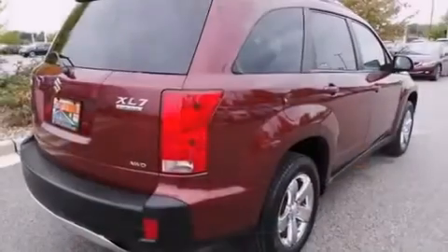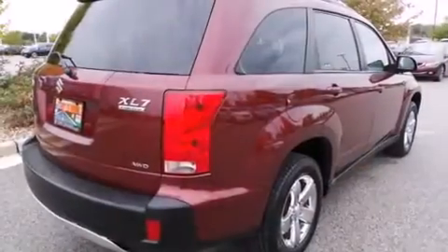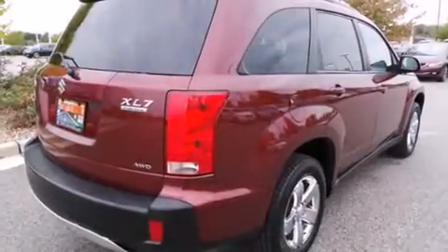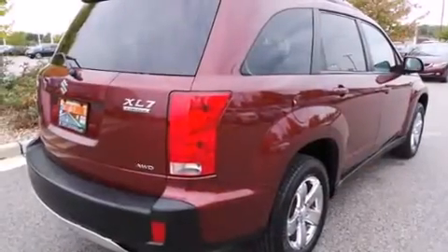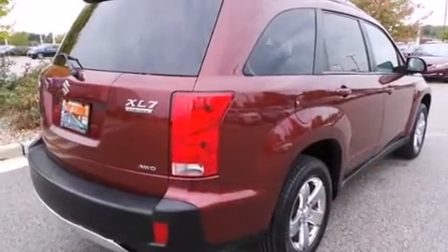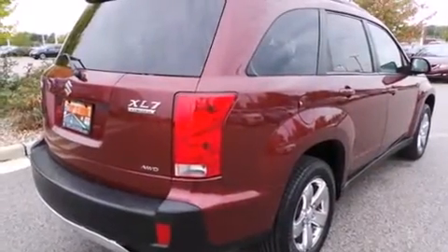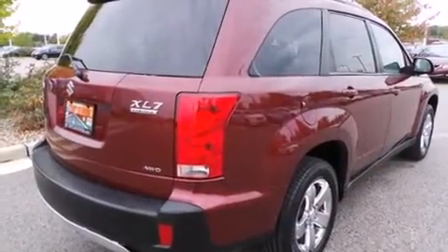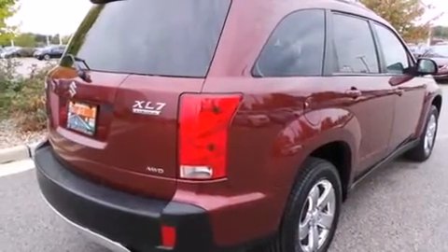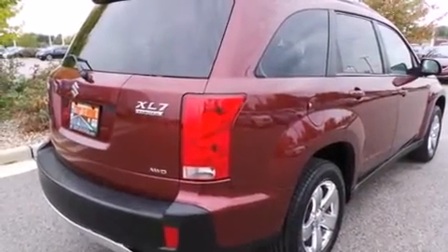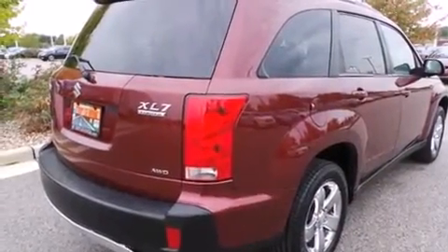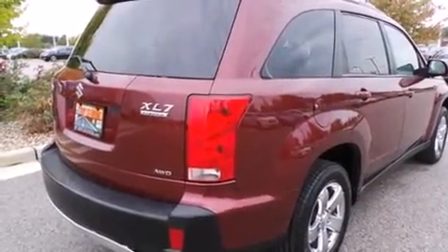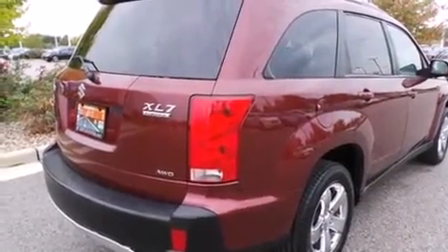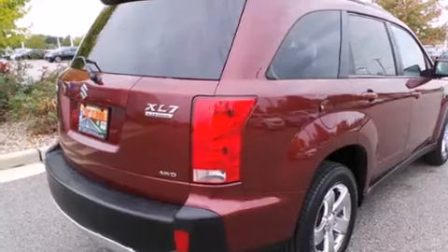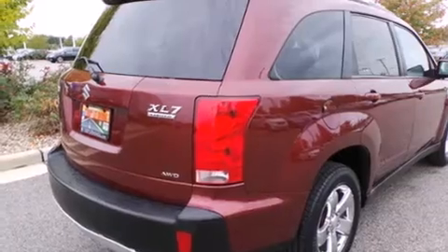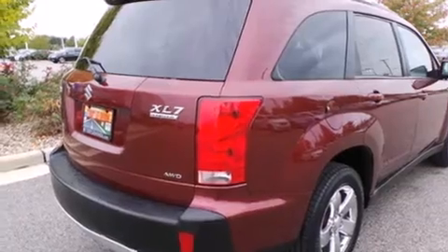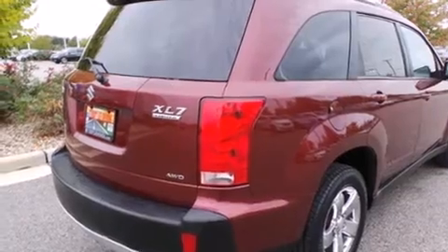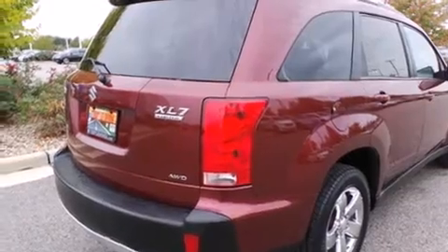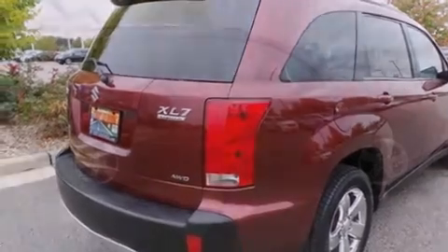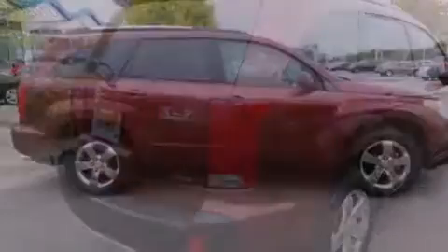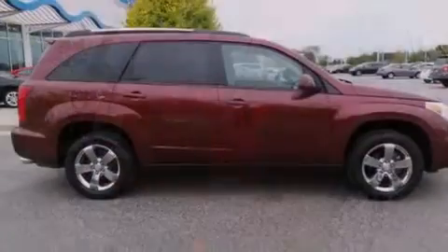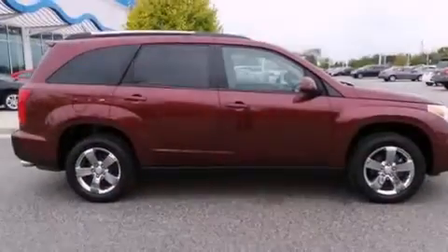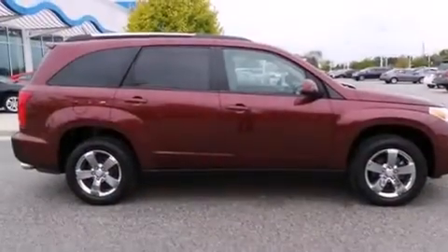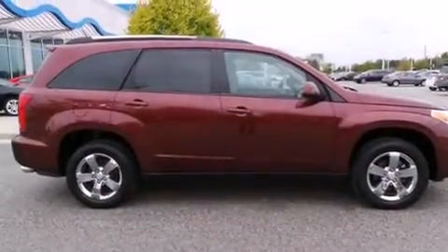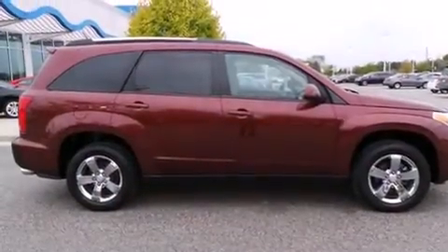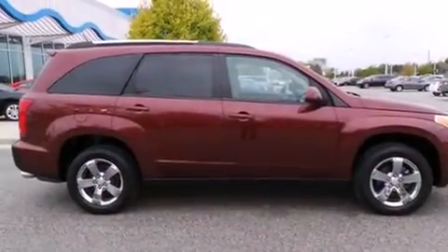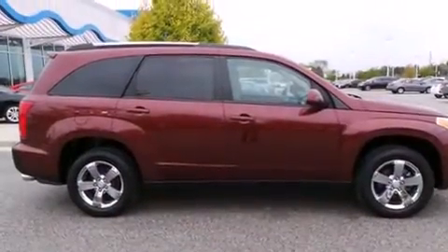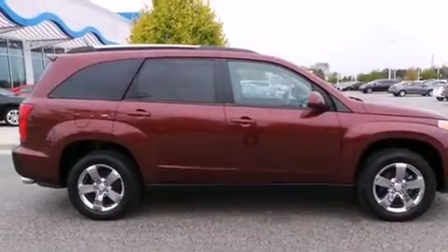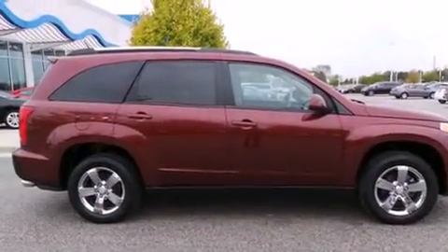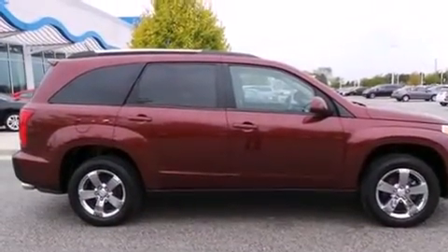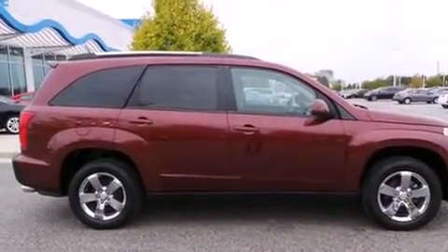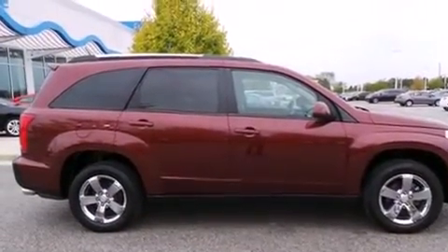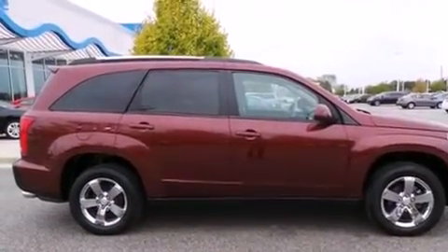Additional features include full power accessories, variable valve timing, and a sunroof that enables you to fill the cabin with fresh air at the push of a button.